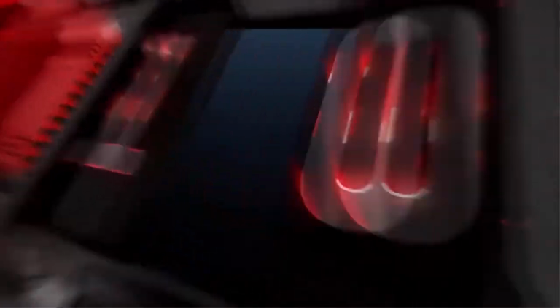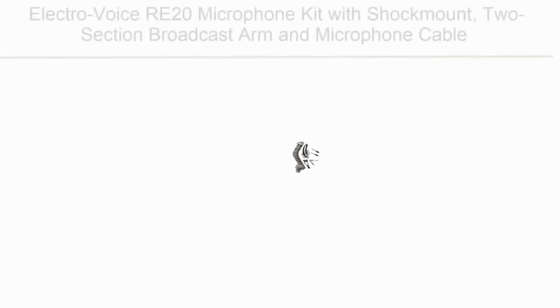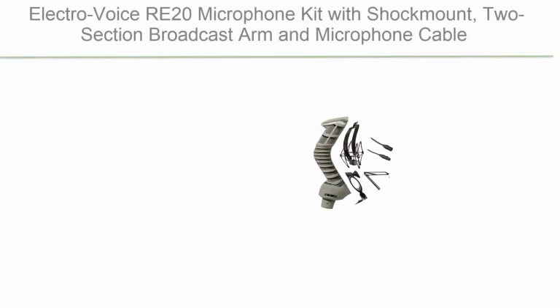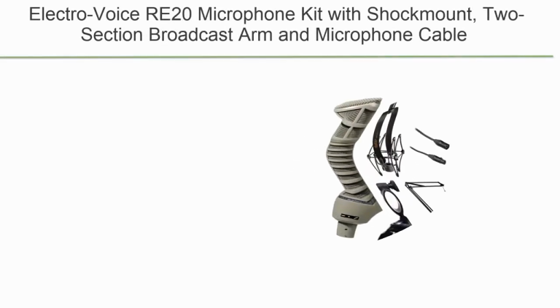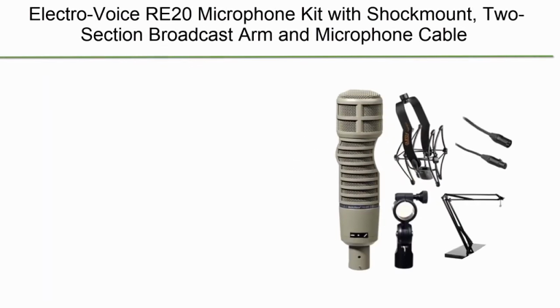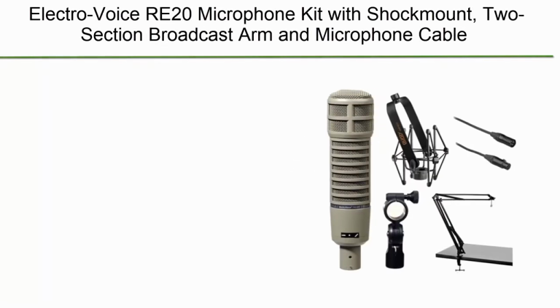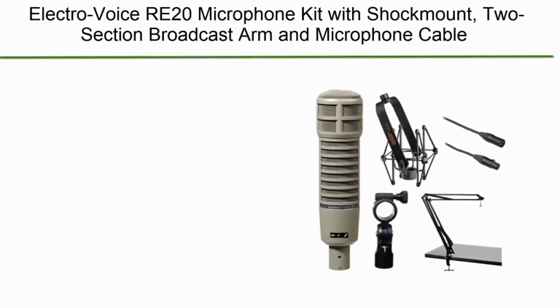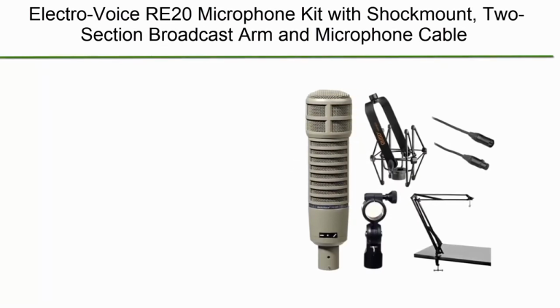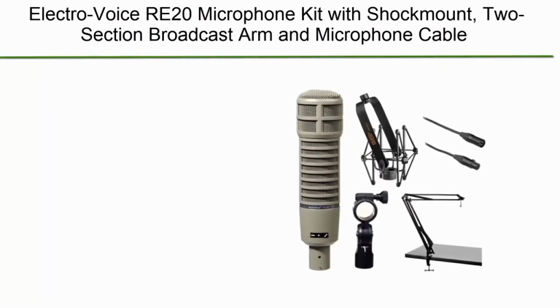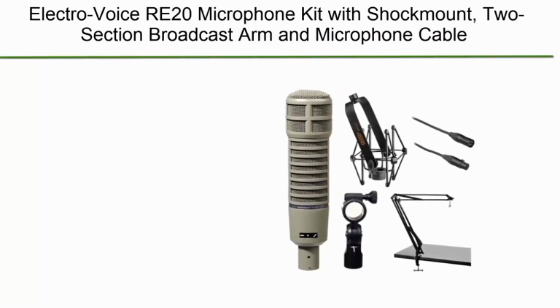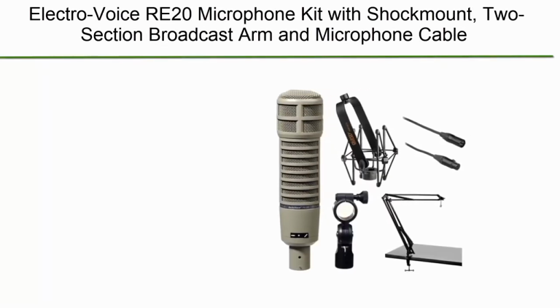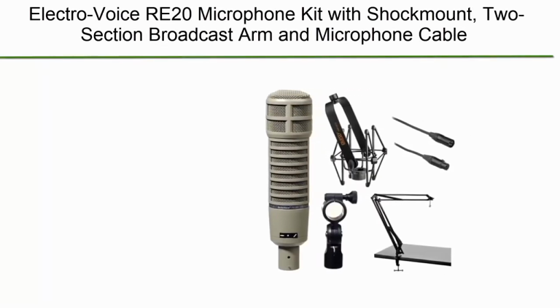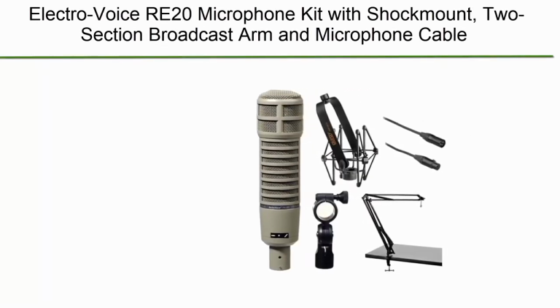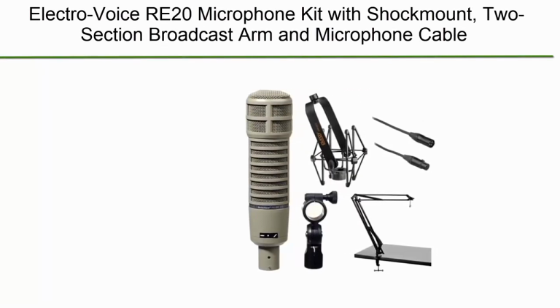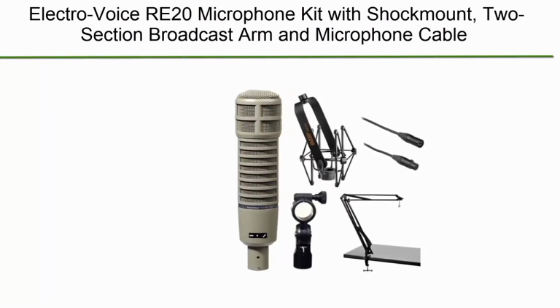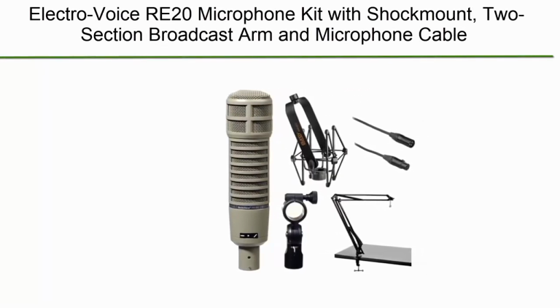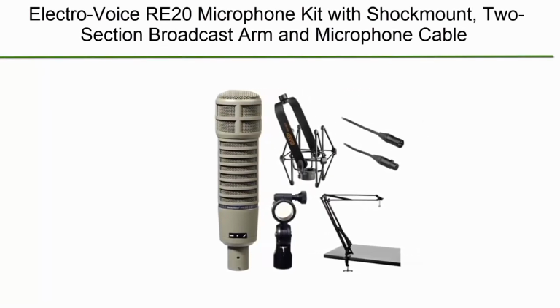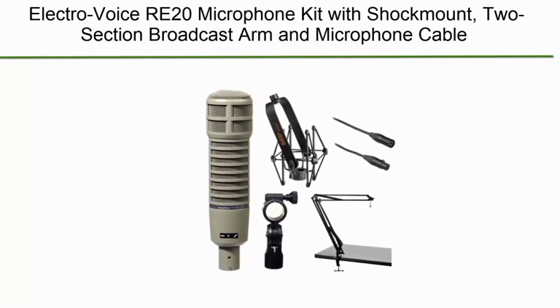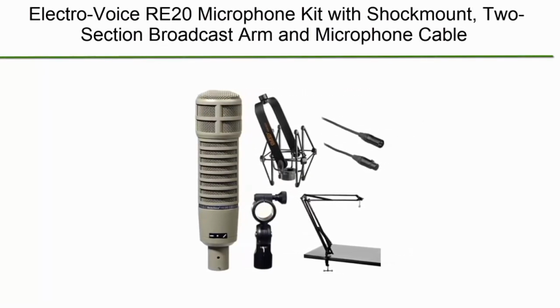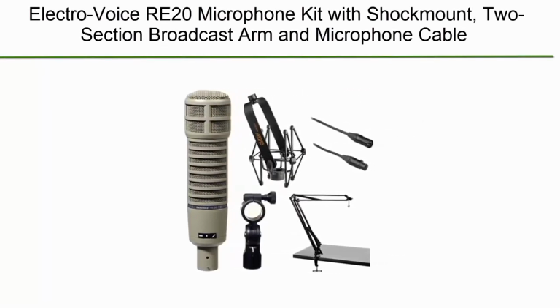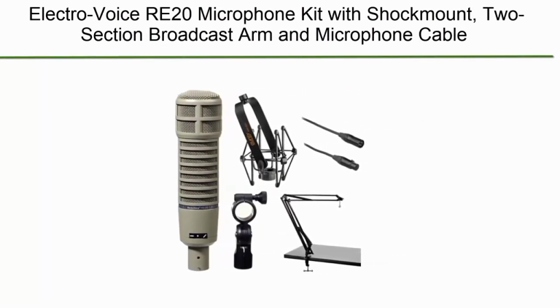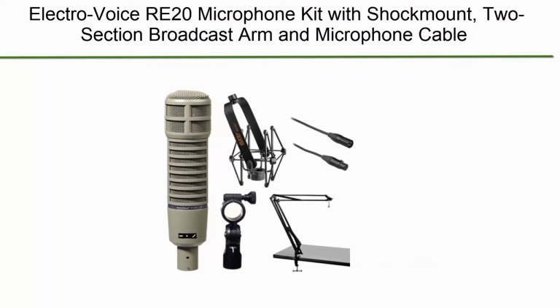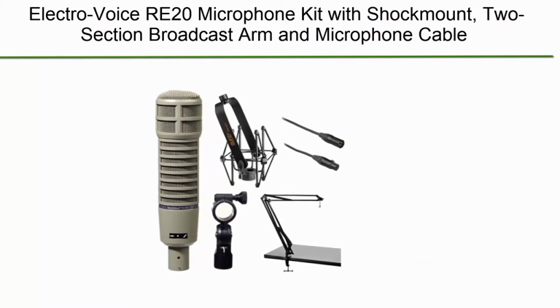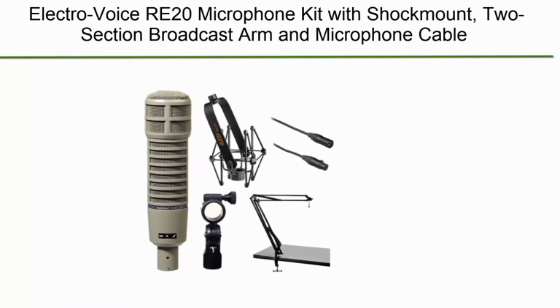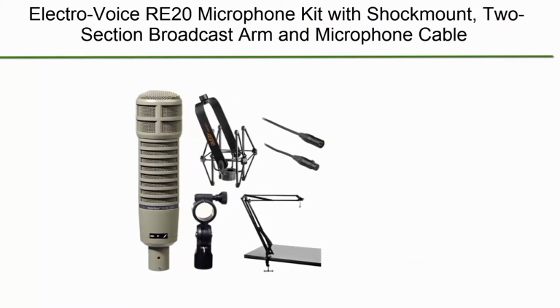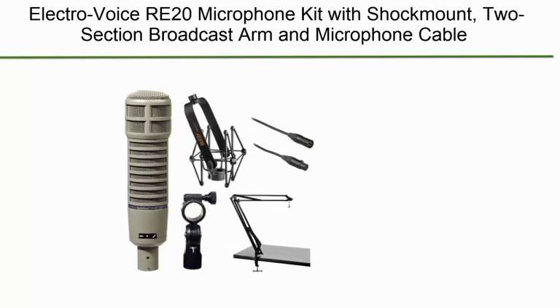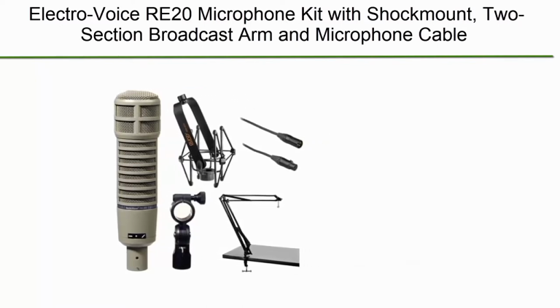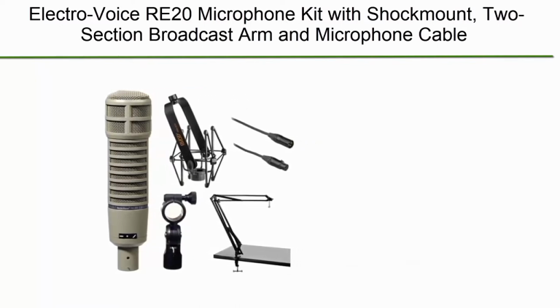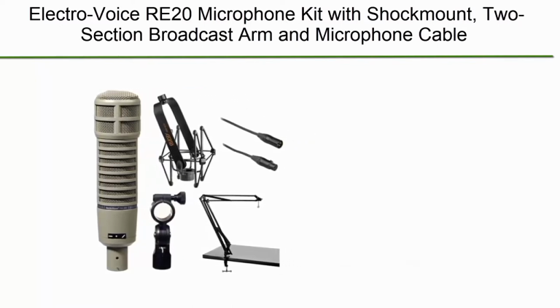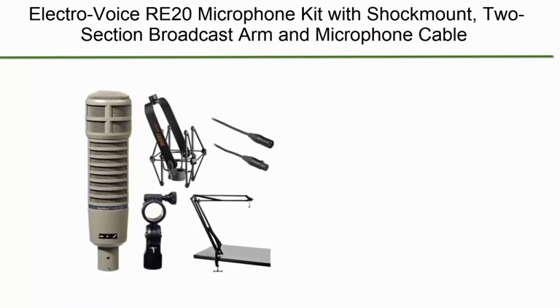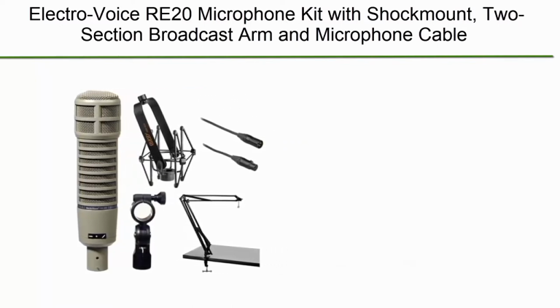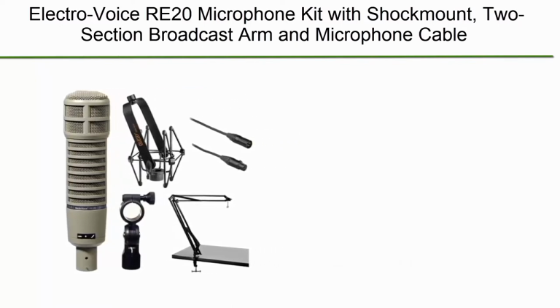Number 10: Electro-Voice RE20 microphone kit with shock mount, two-section broadcast arm, and microphone cable.